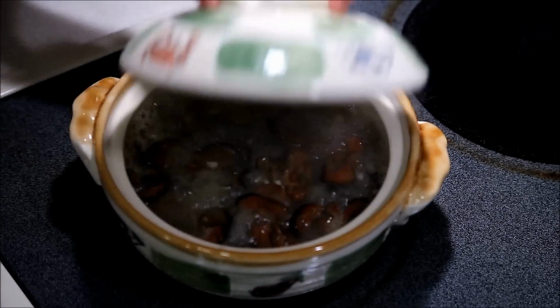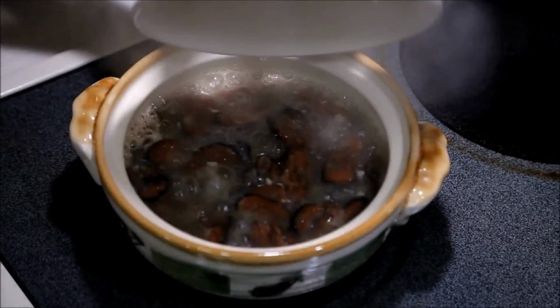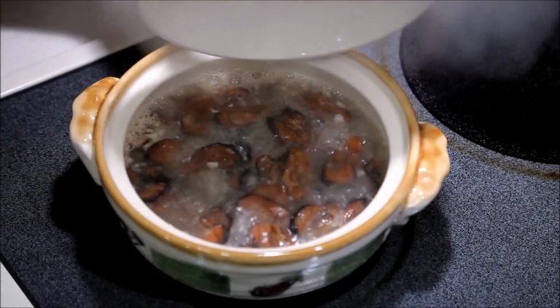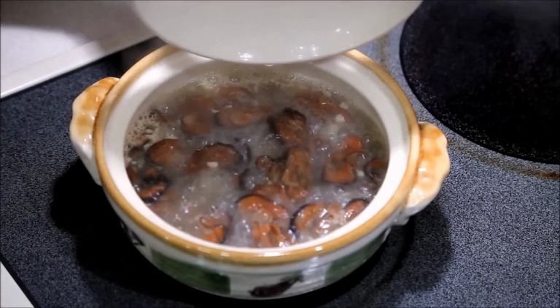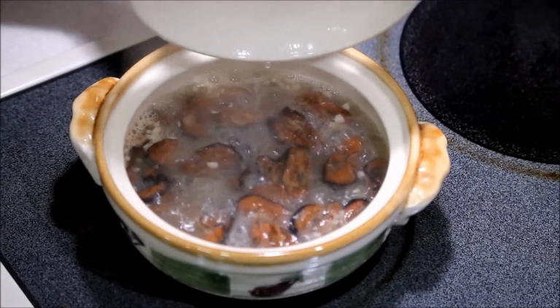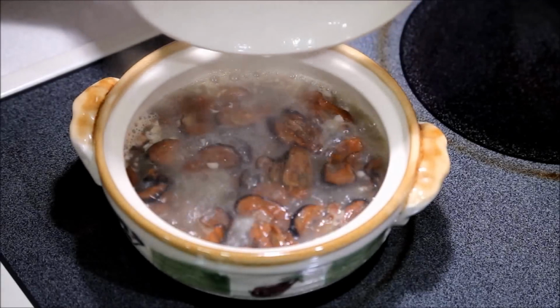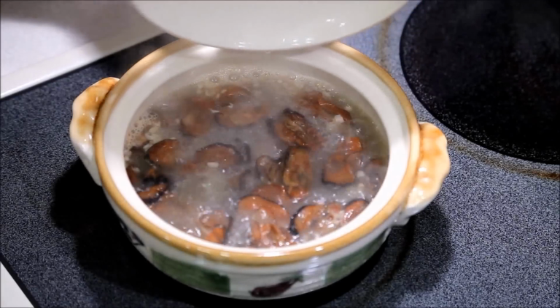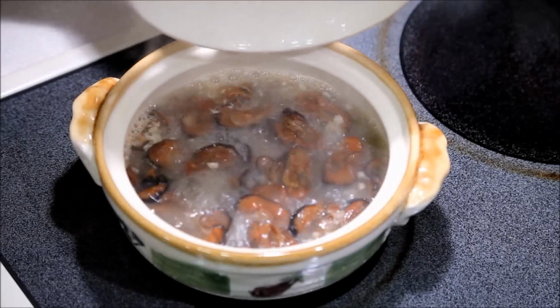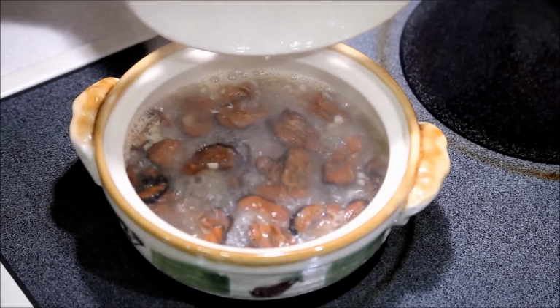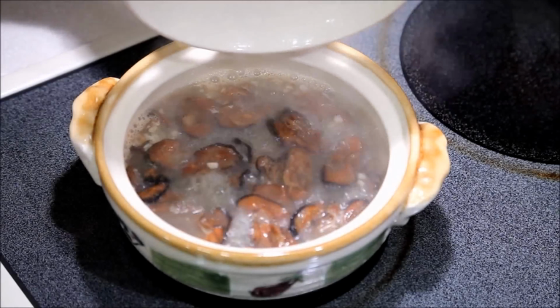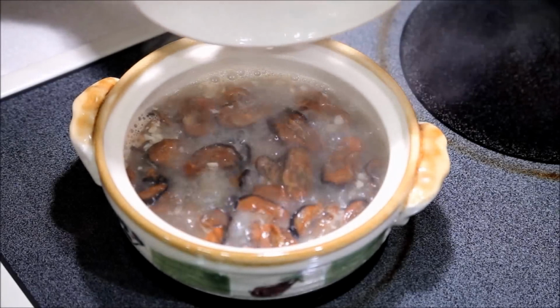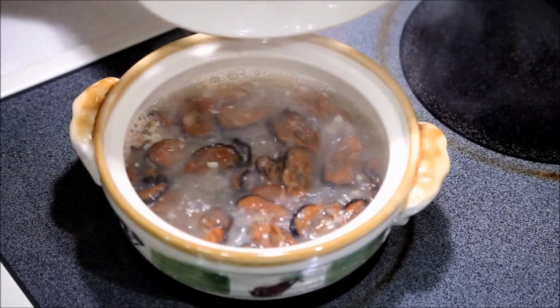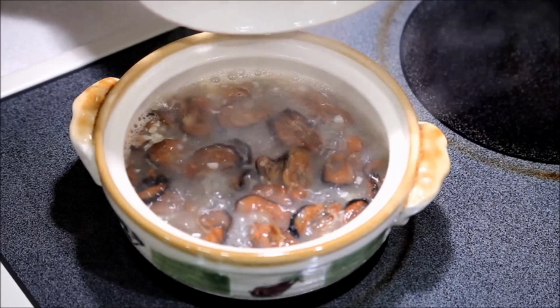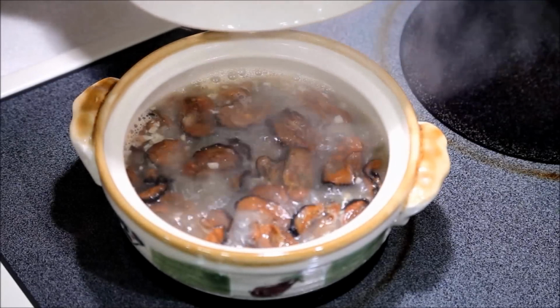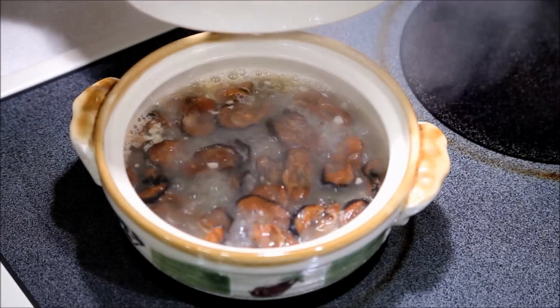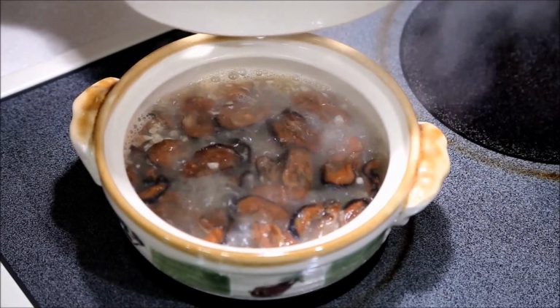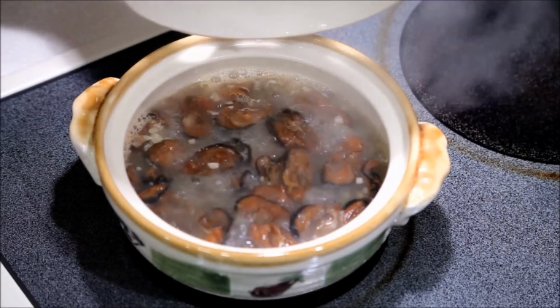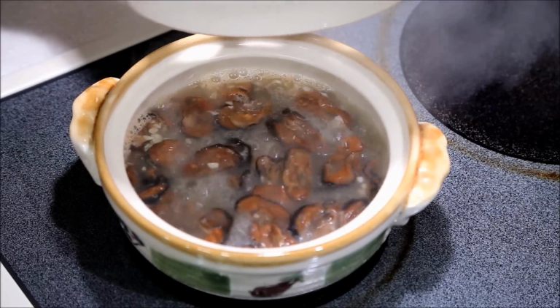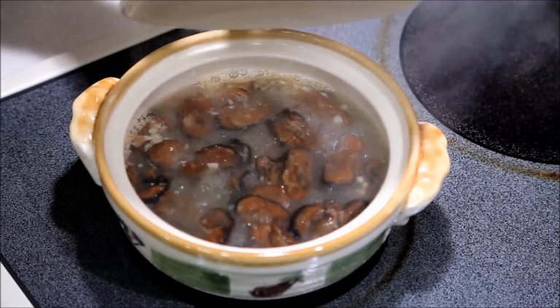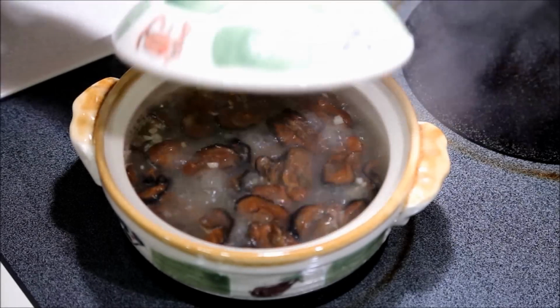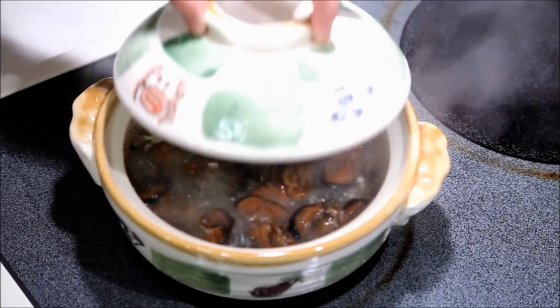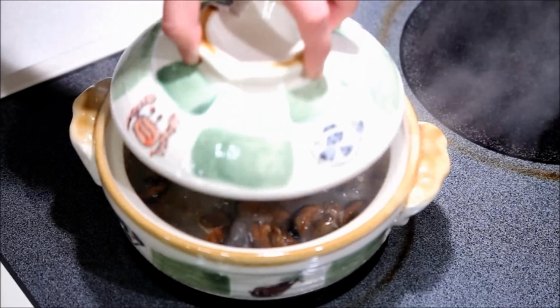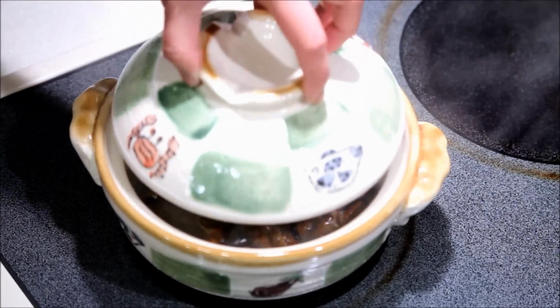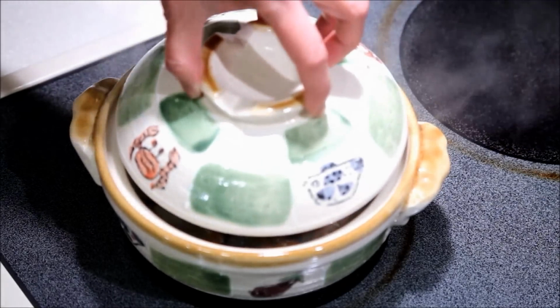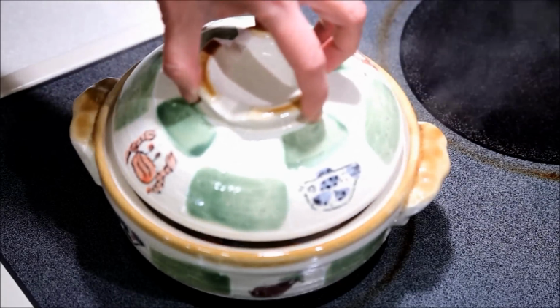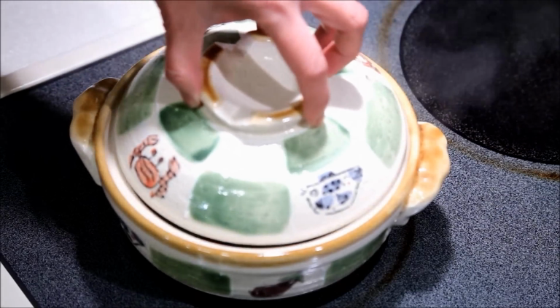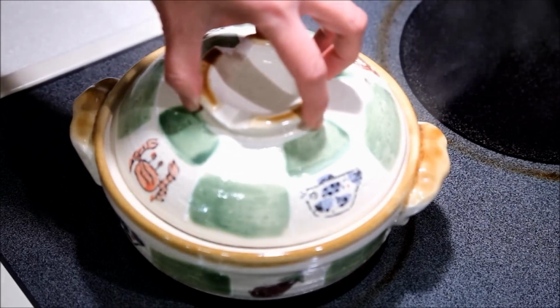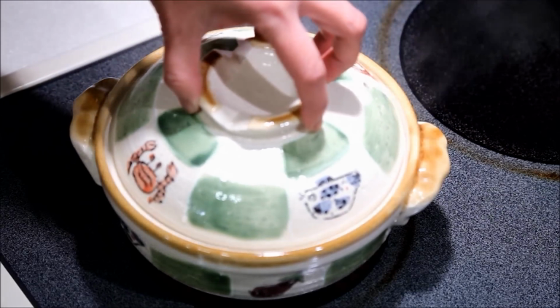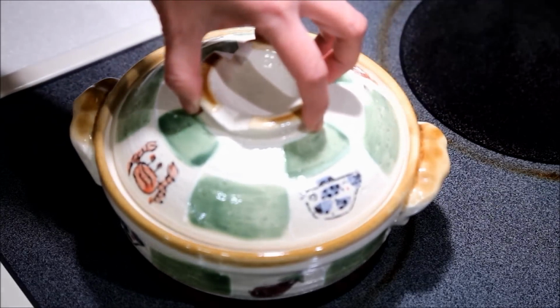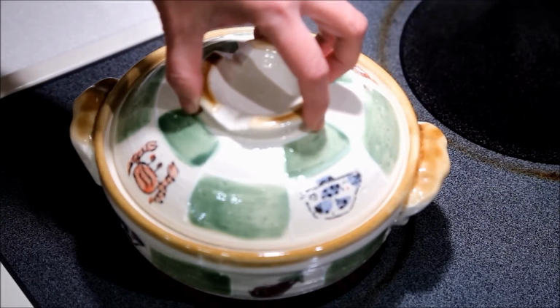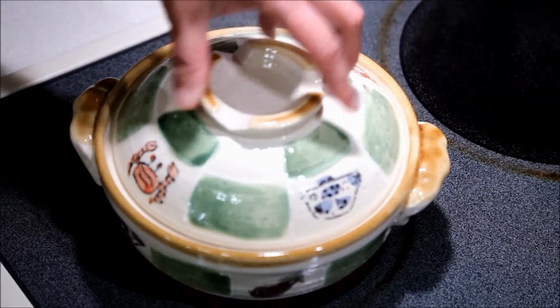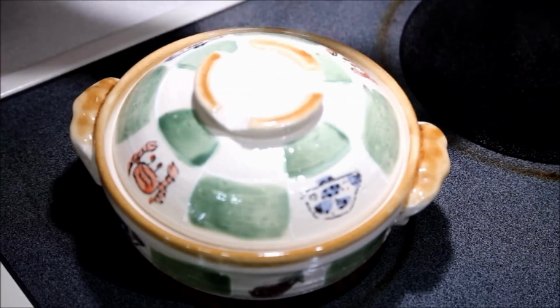Cover it and allow it to come to a boil. When the water comes to a boil, you want to lower the heat and allow it to simmer for 30 to 40 minutes.